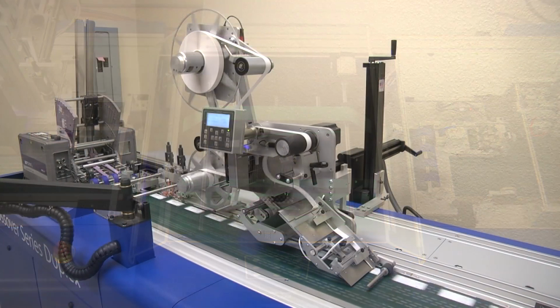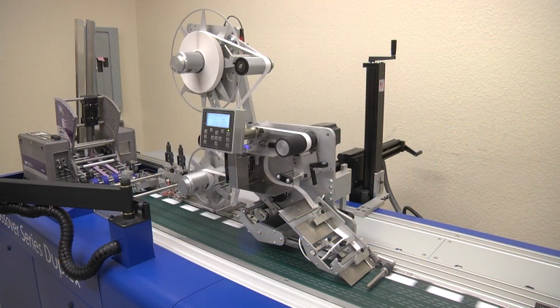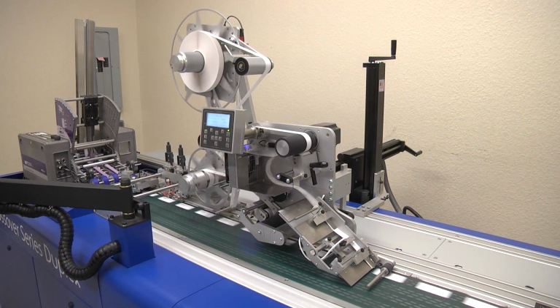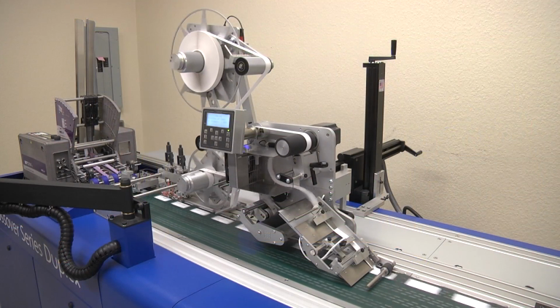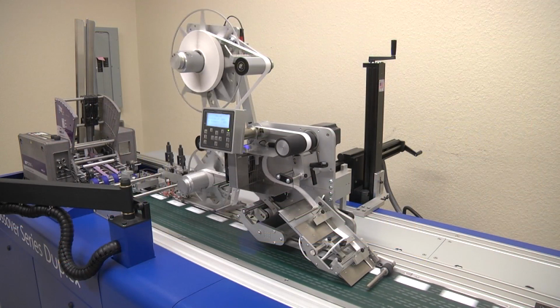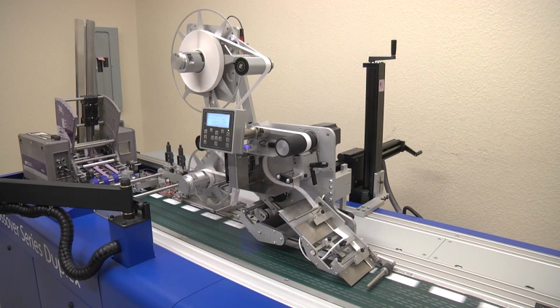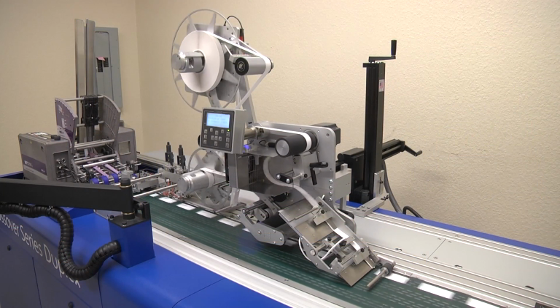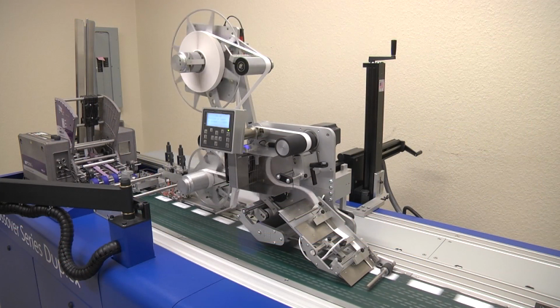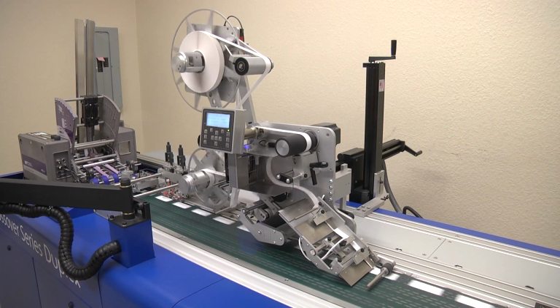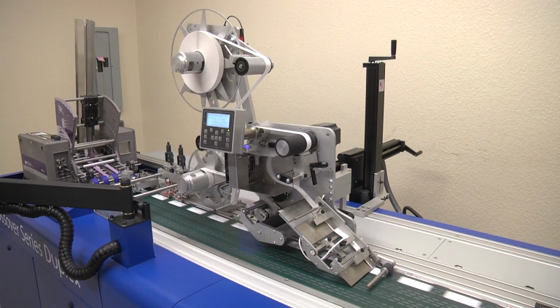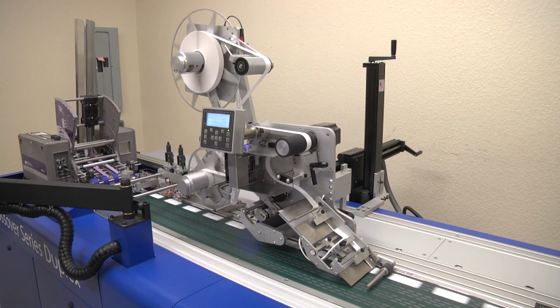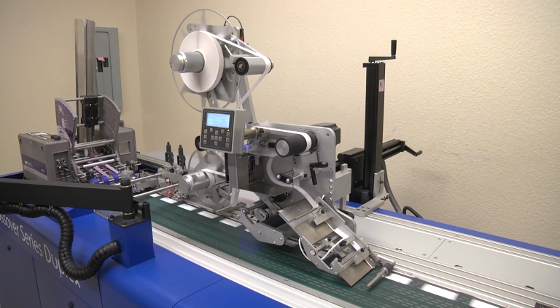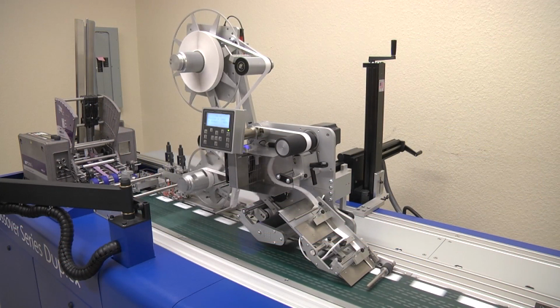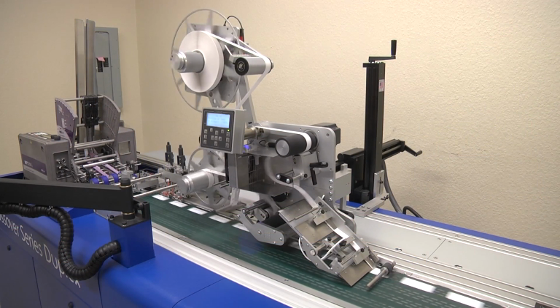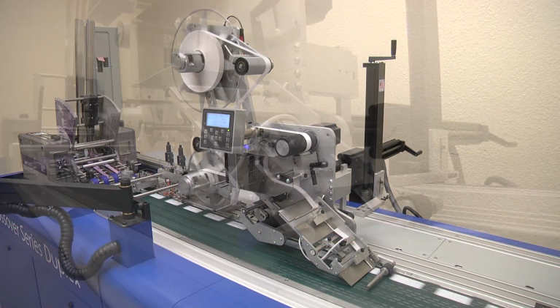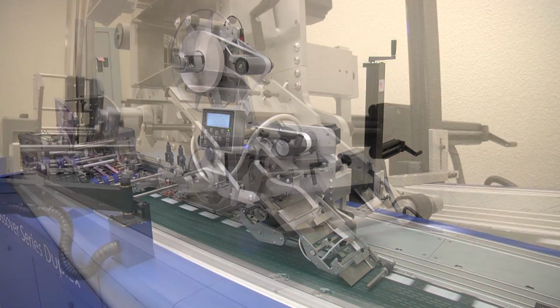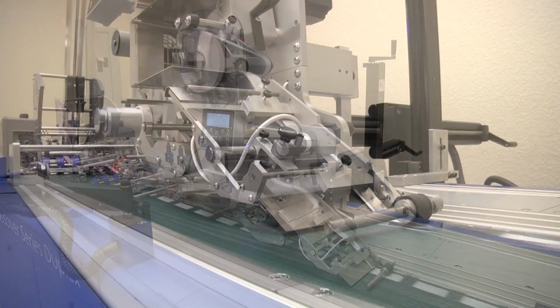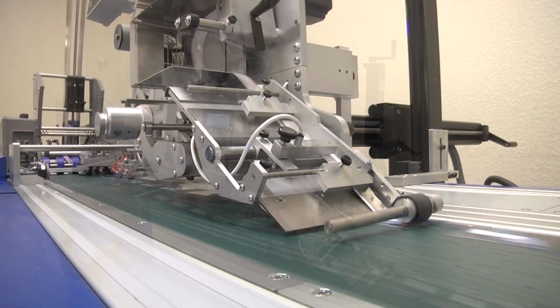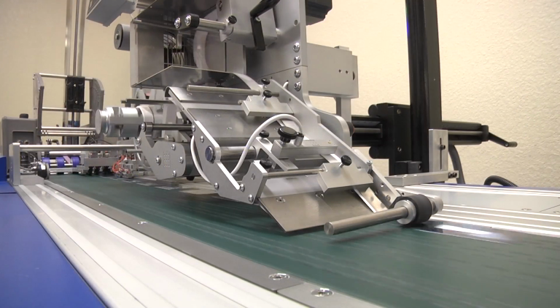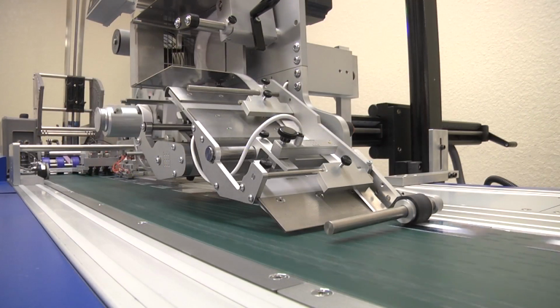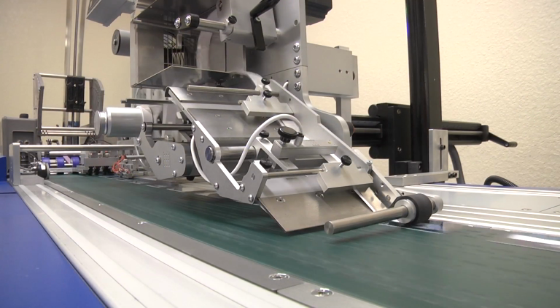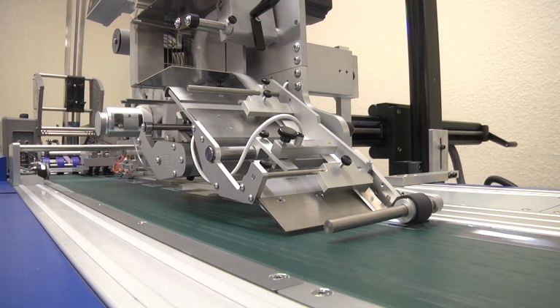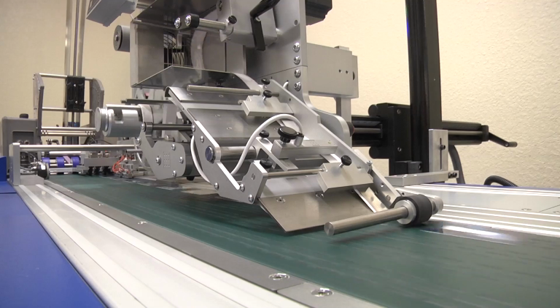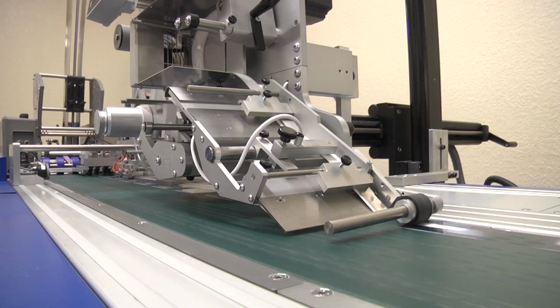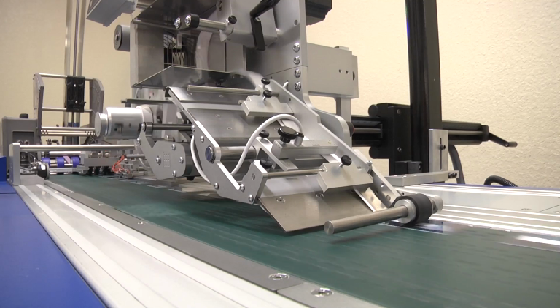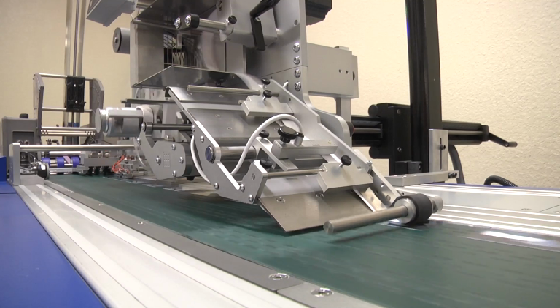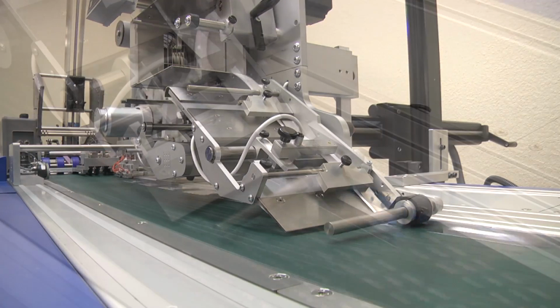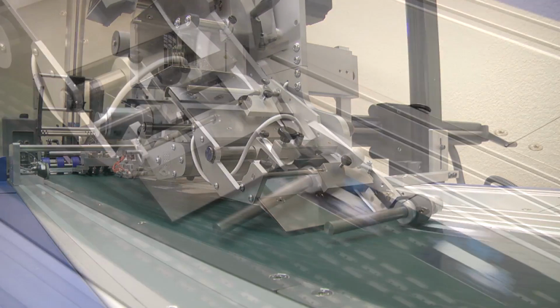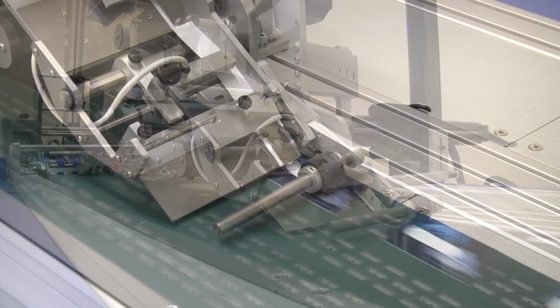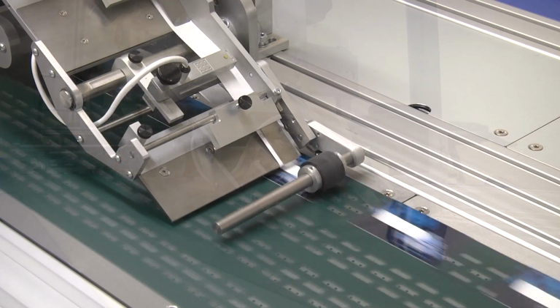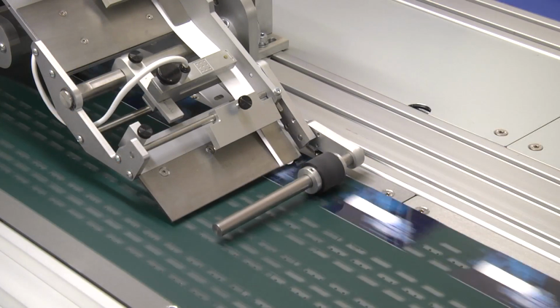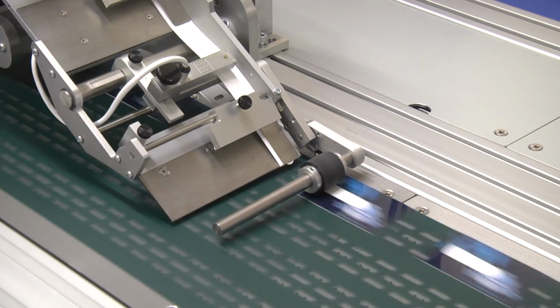With half of a millimeter placement accuracy at up to 800 cards per minute, the CrossCore Labeler is the system of choice for the global card industry.